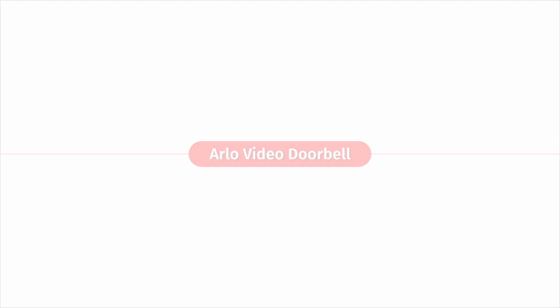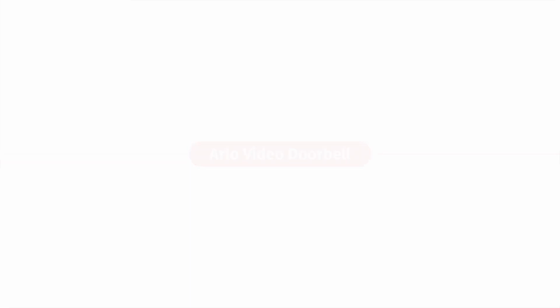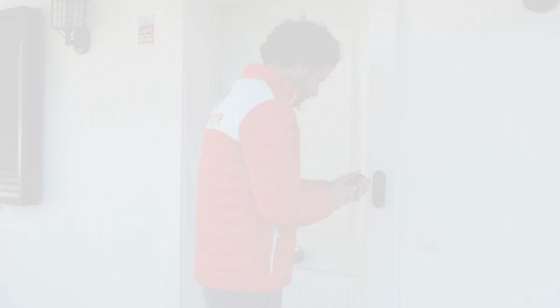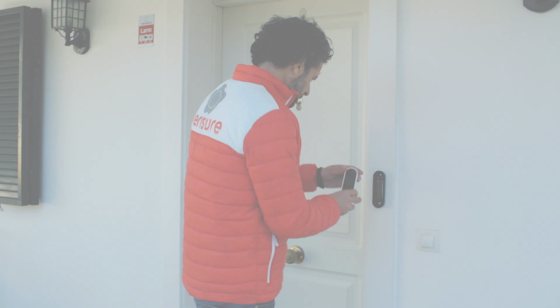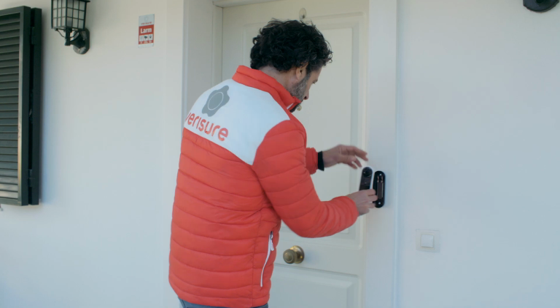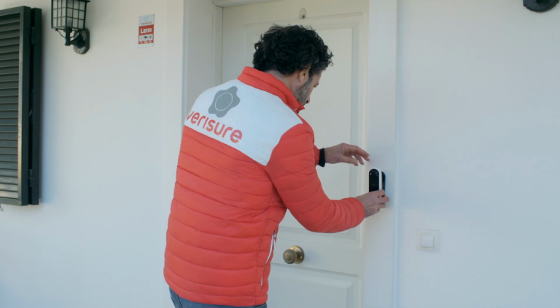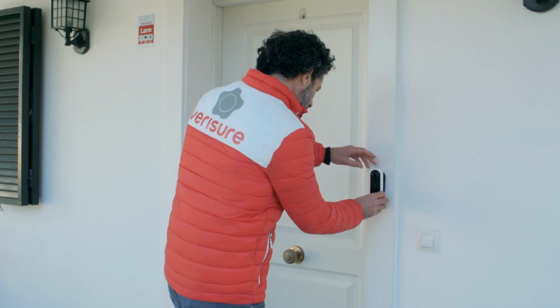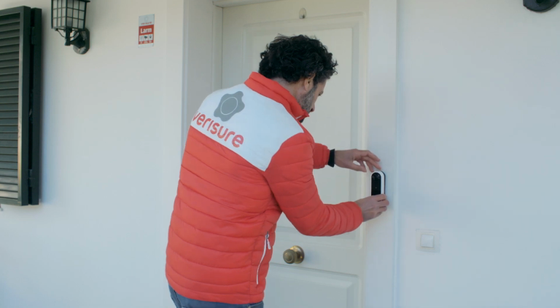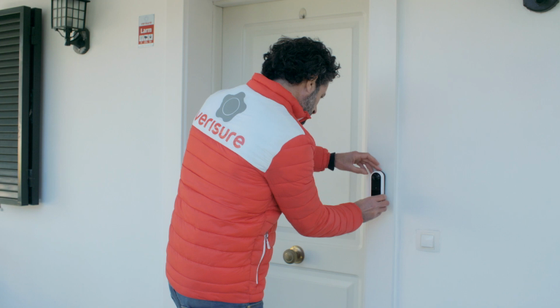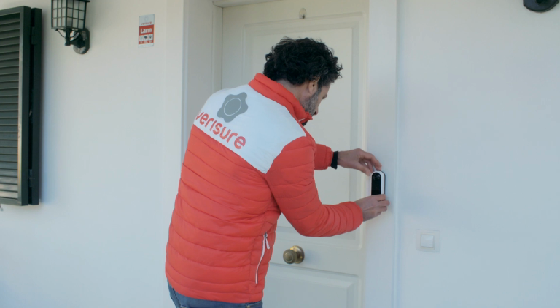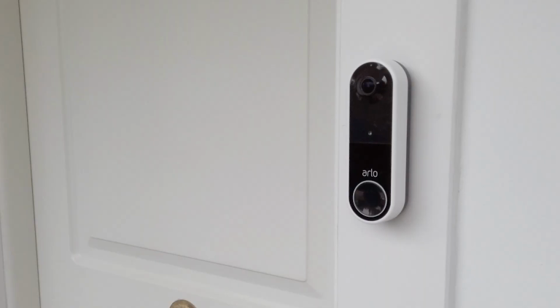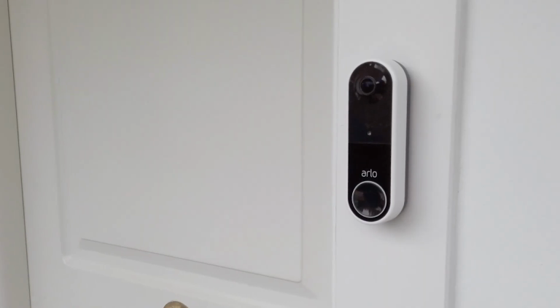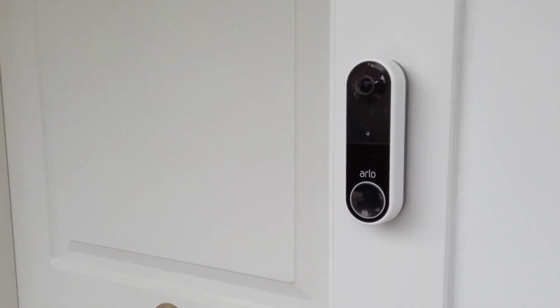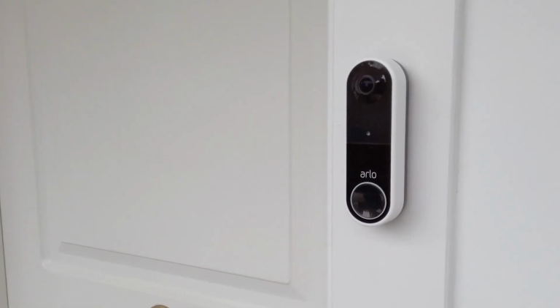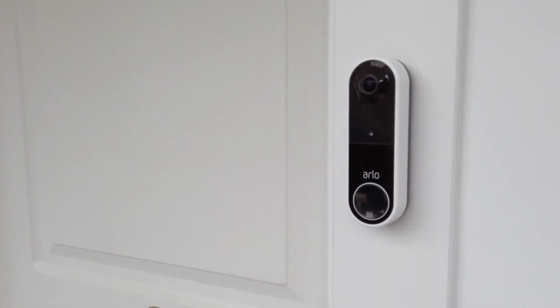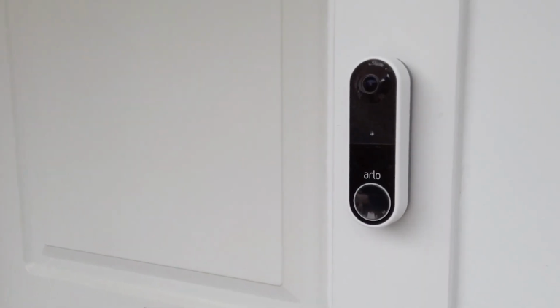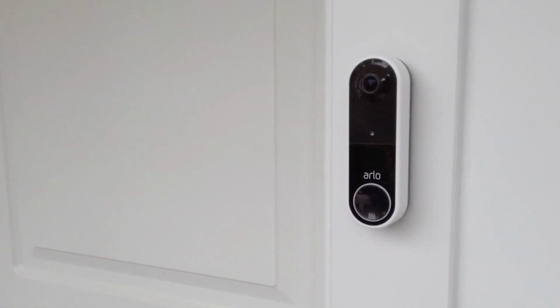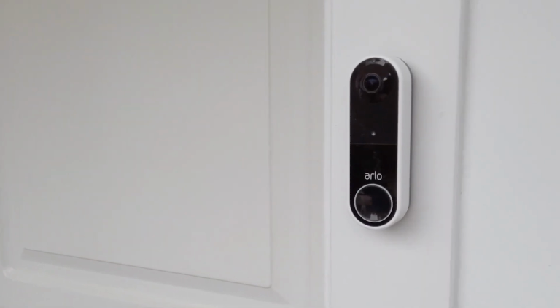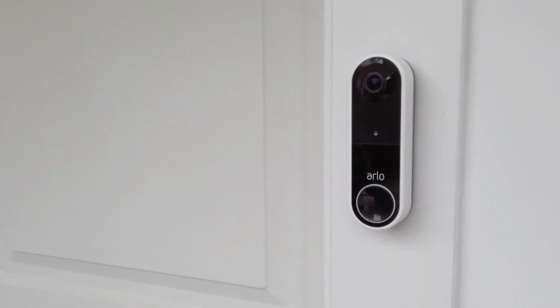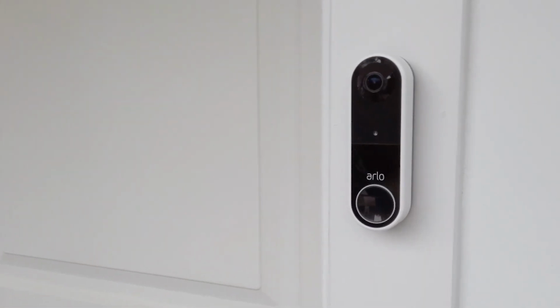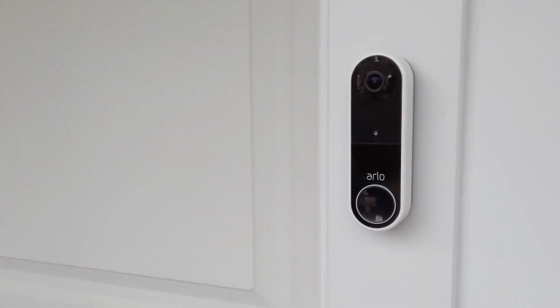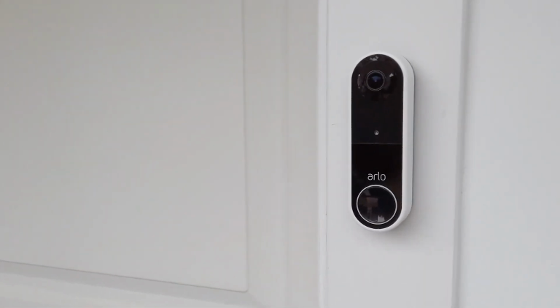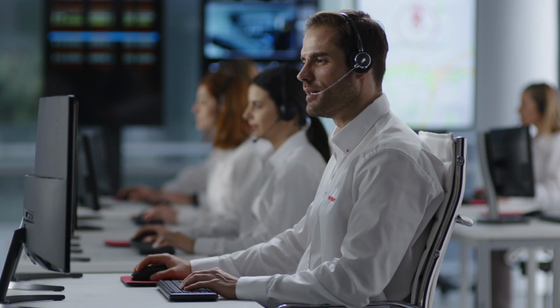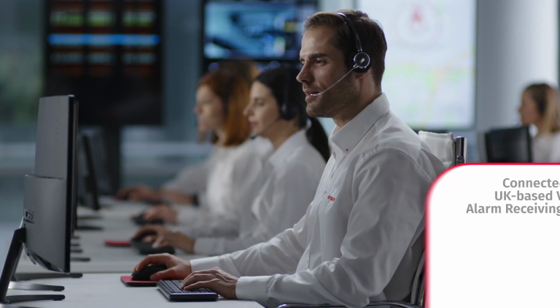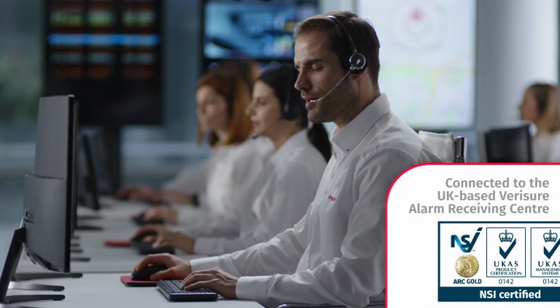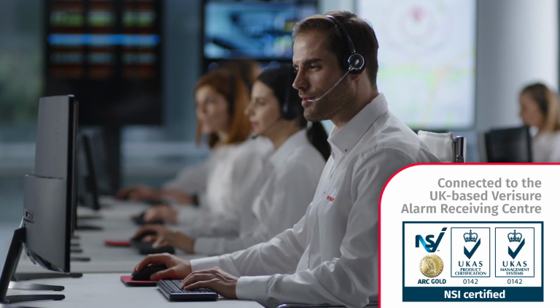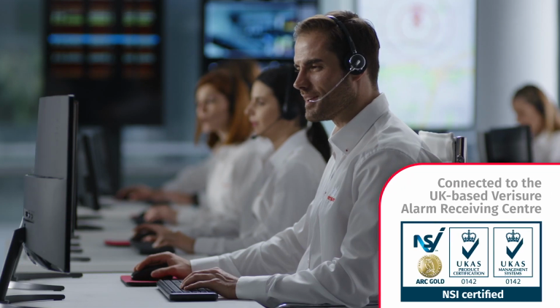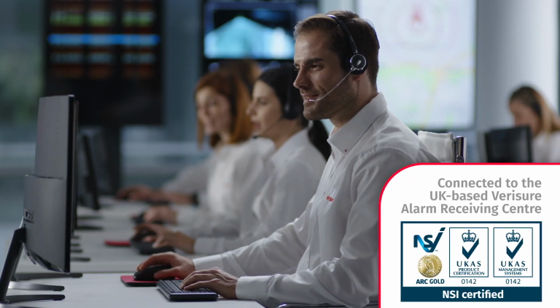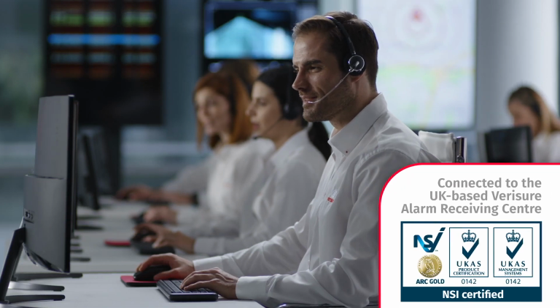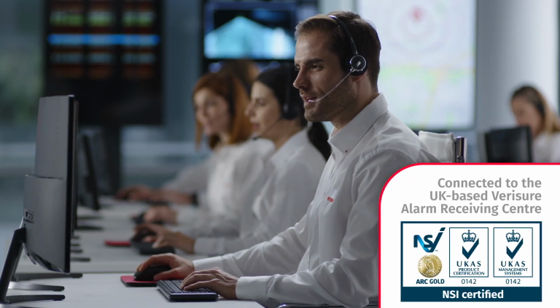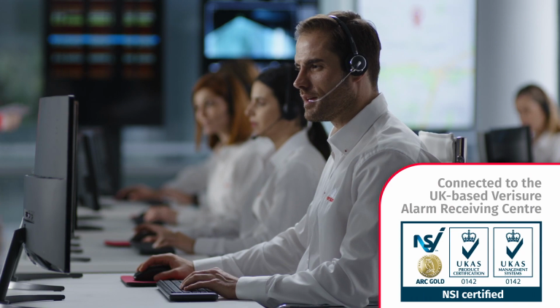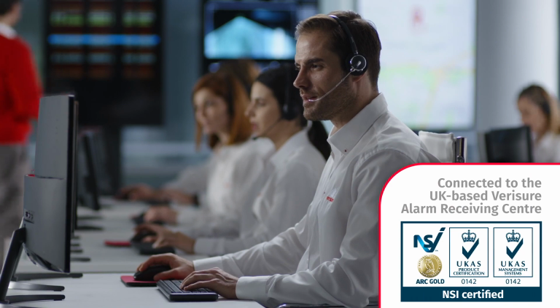Protect your home with the Arlo Video Doorbell, the only video doorbell connected to the VerySure Alarm Receiving Center.